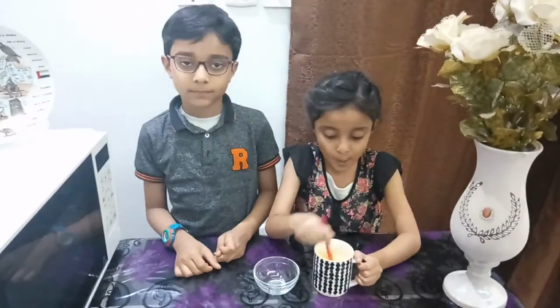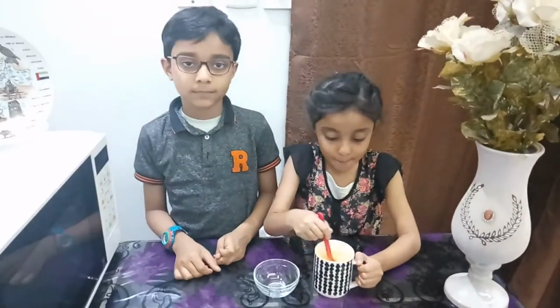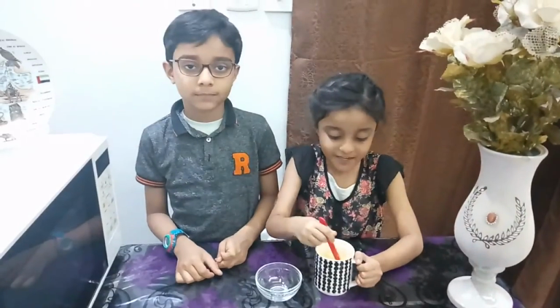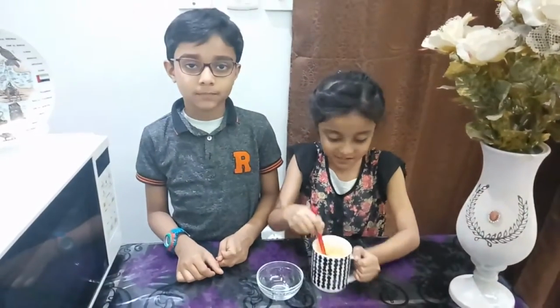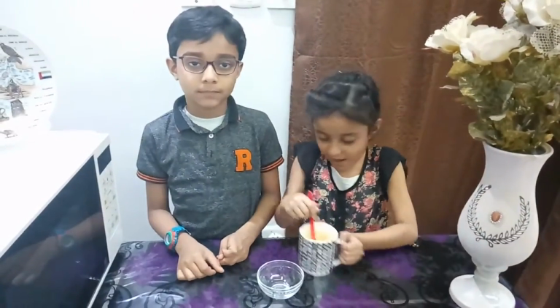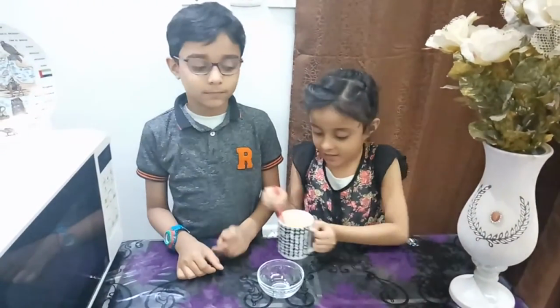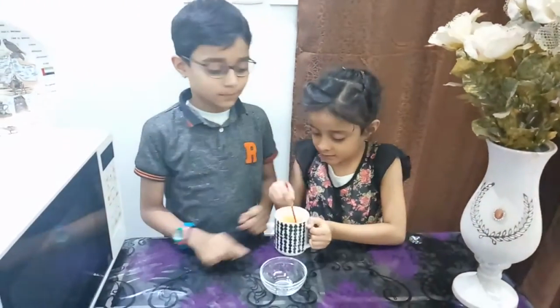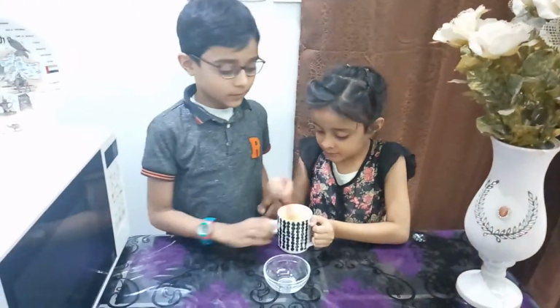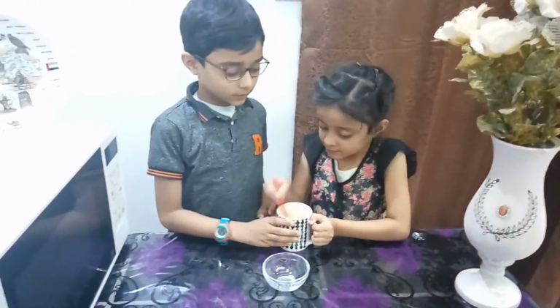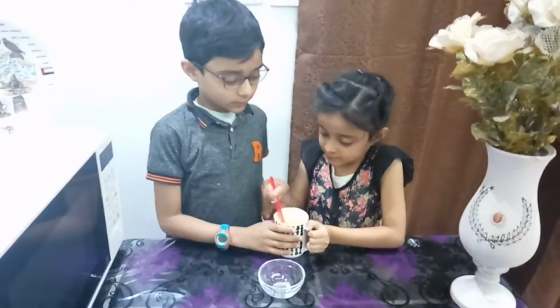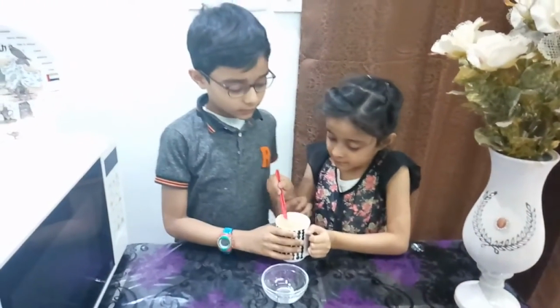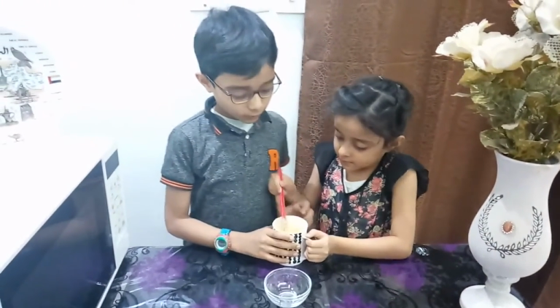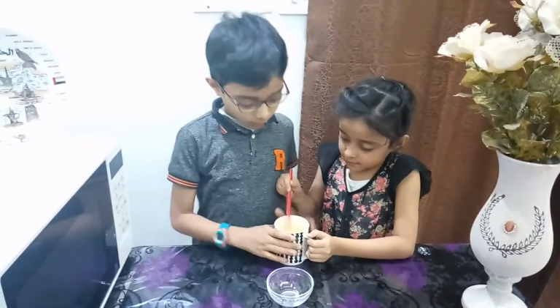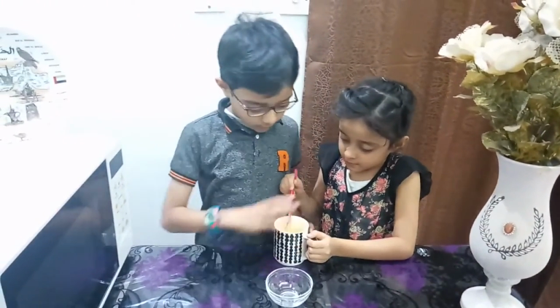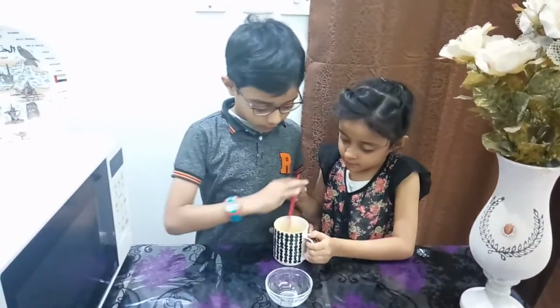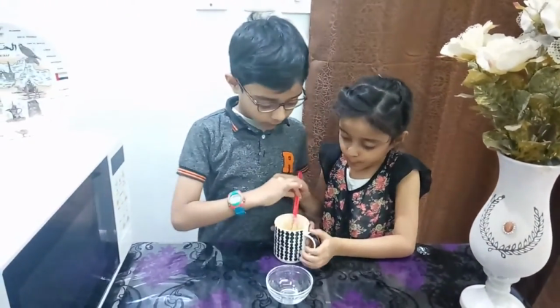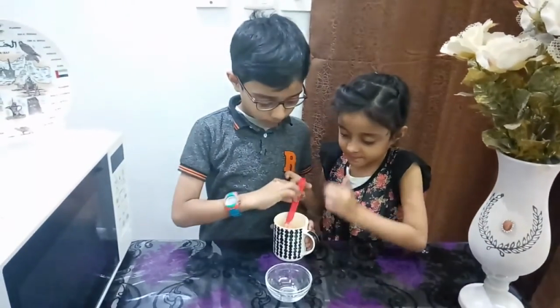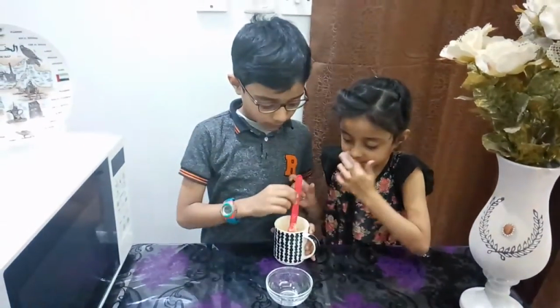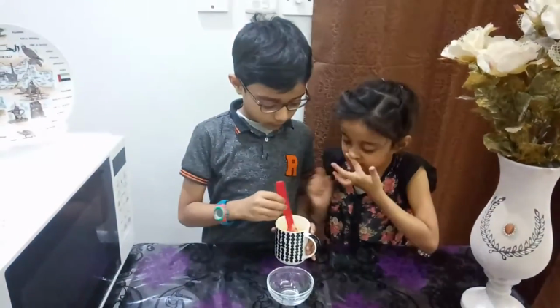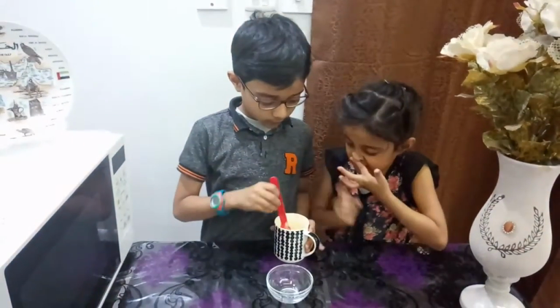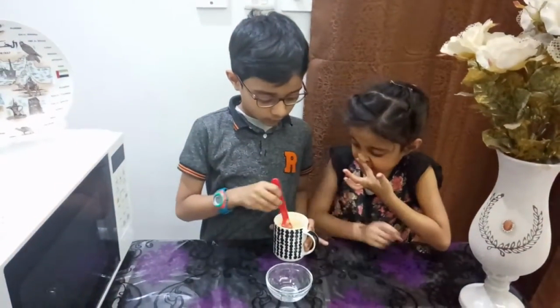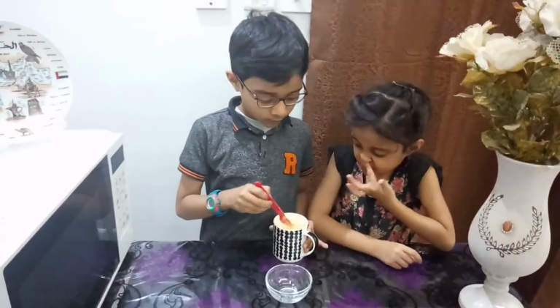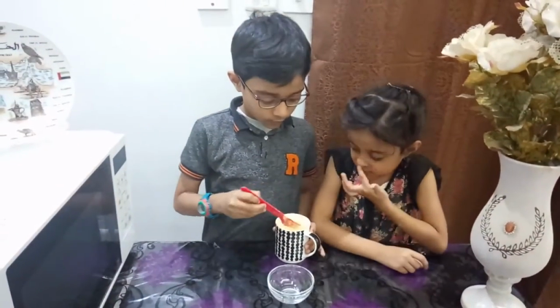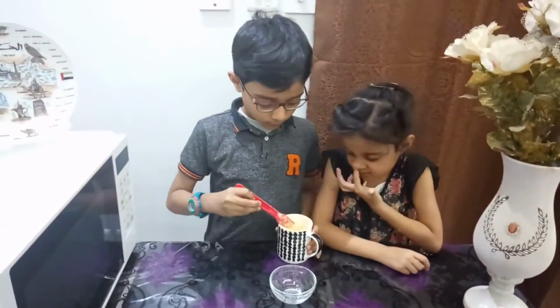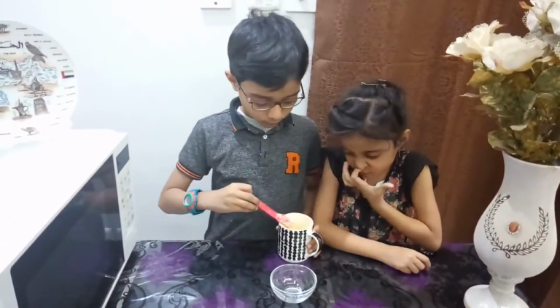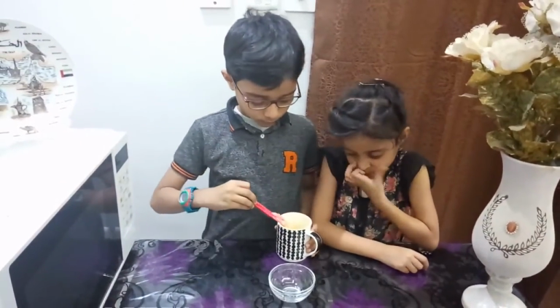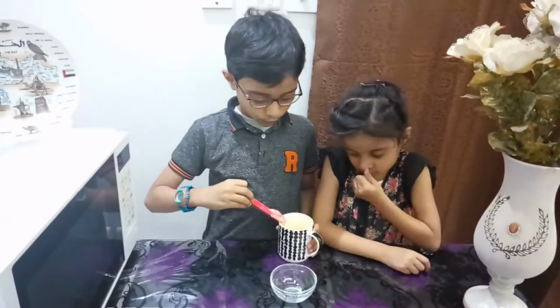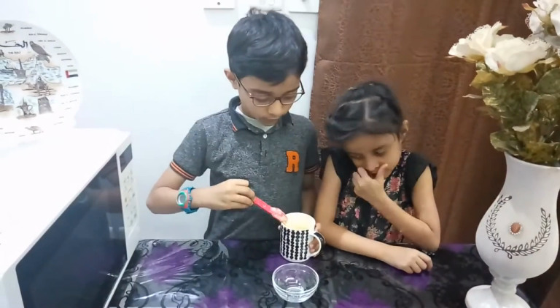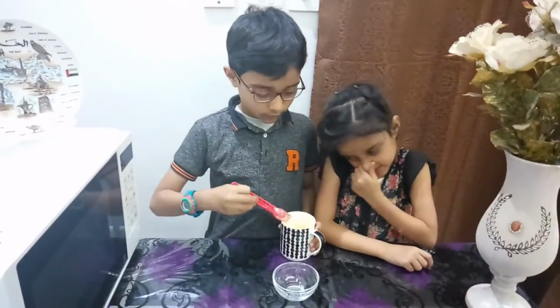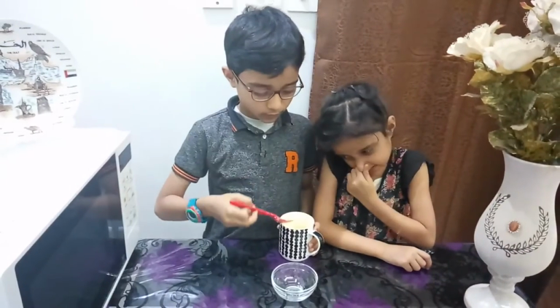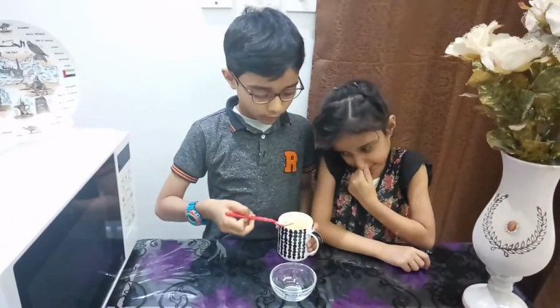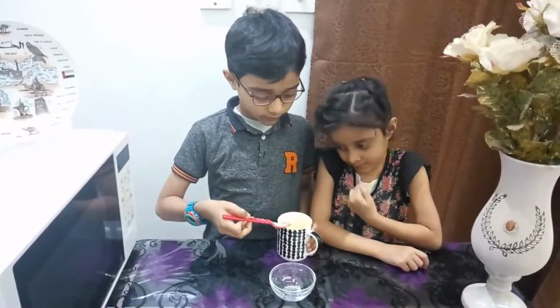Mix well. Check that all ingredients are mixed. Now we are going to put it in the oven.